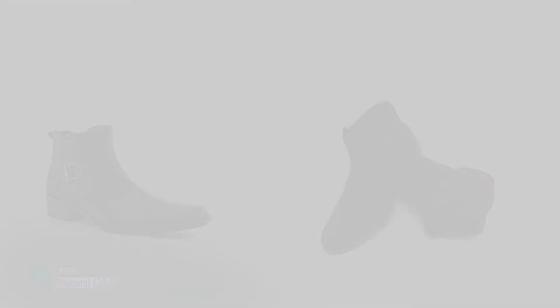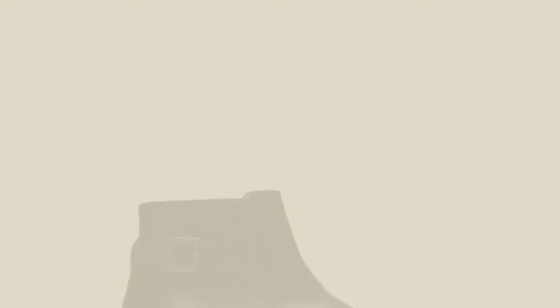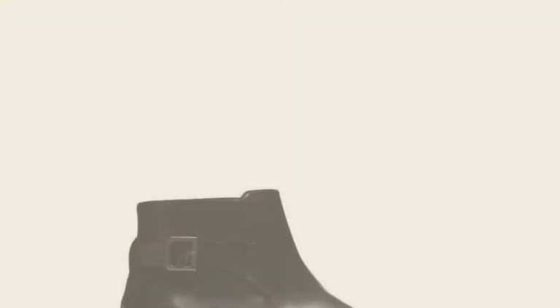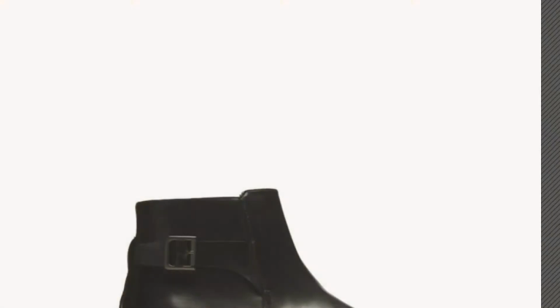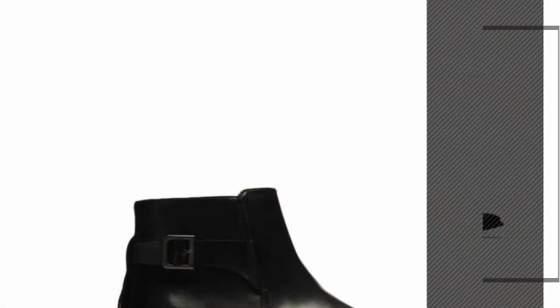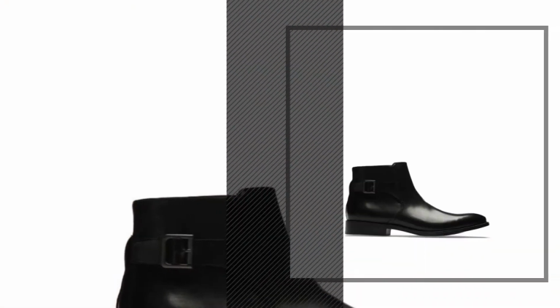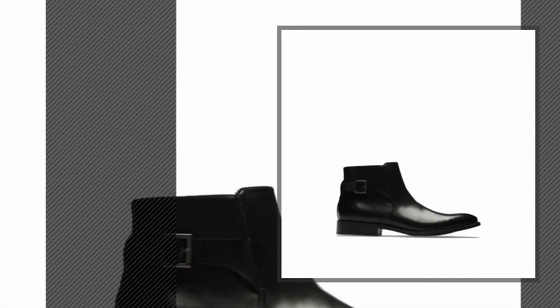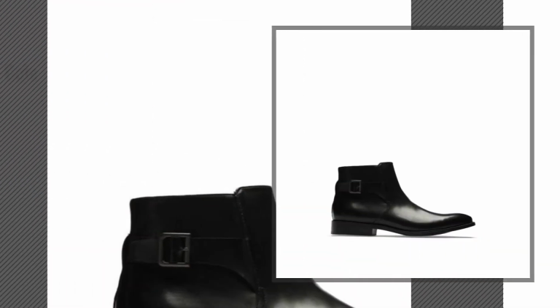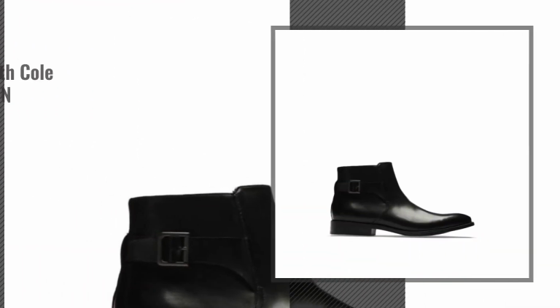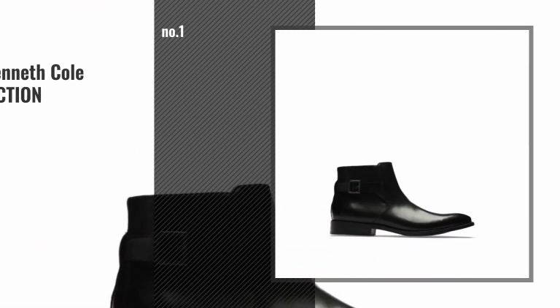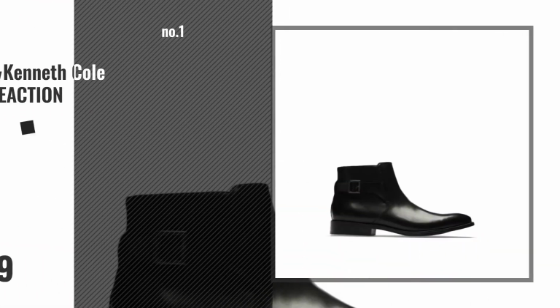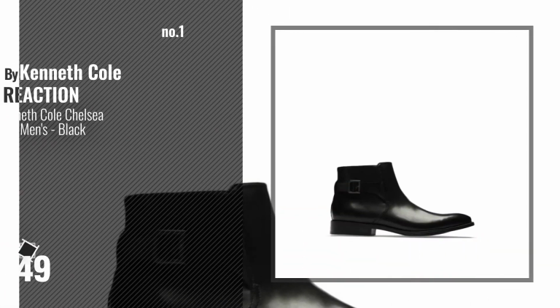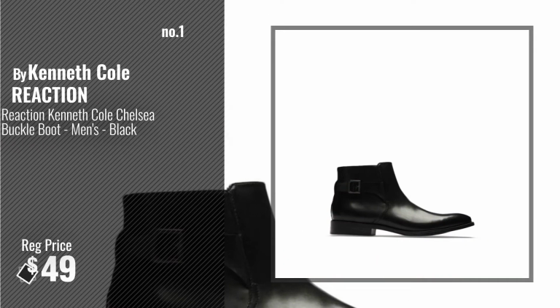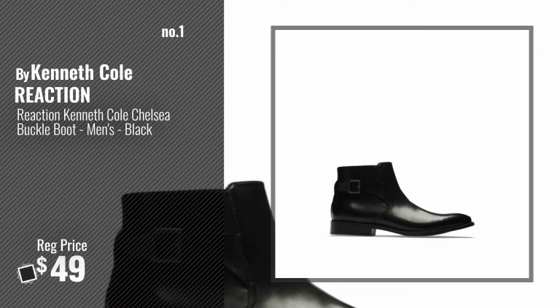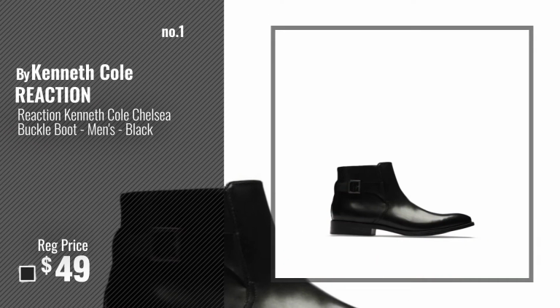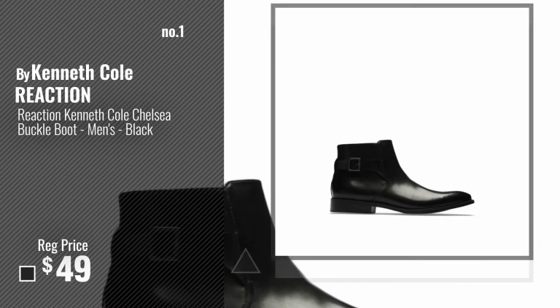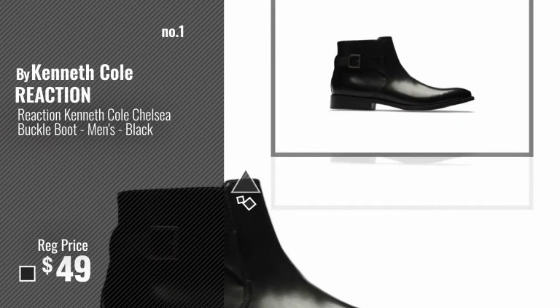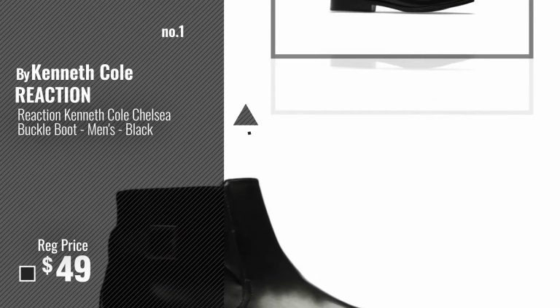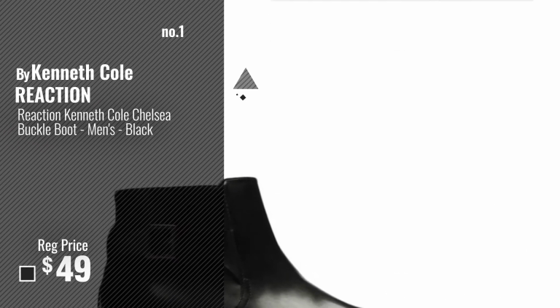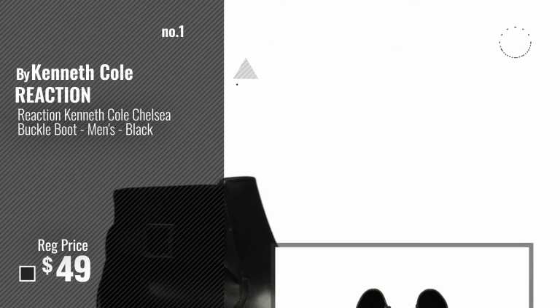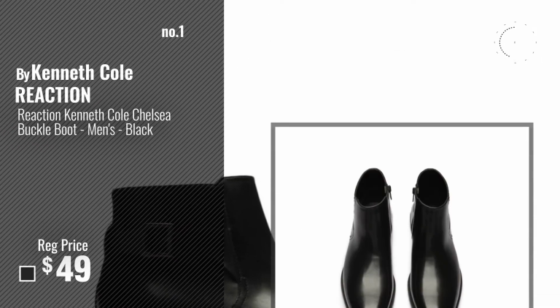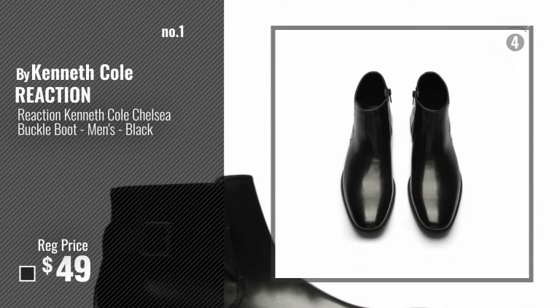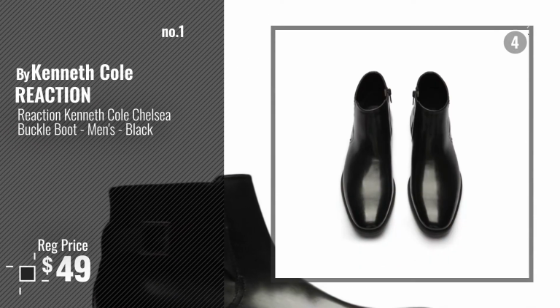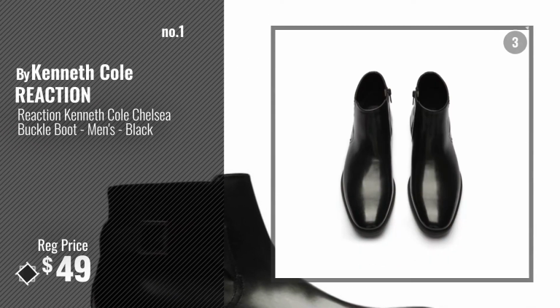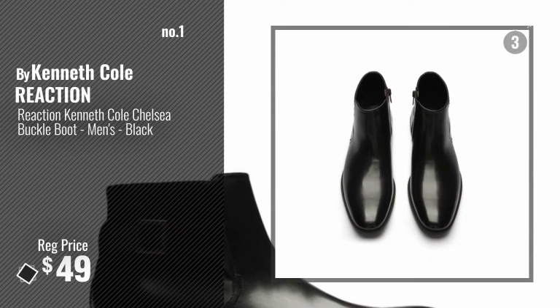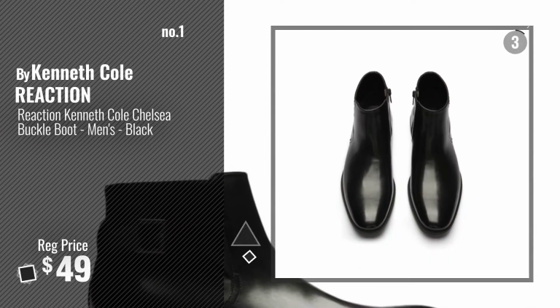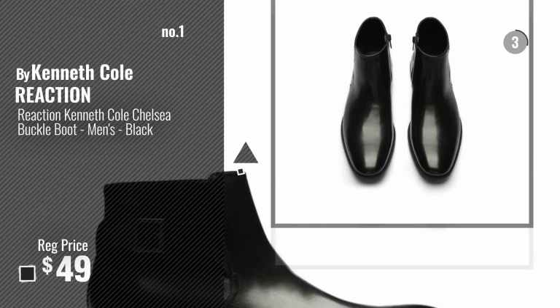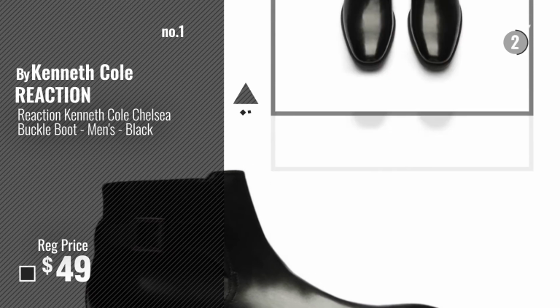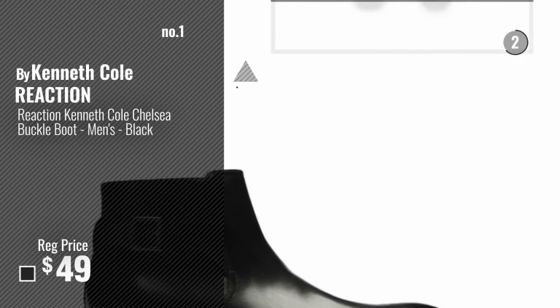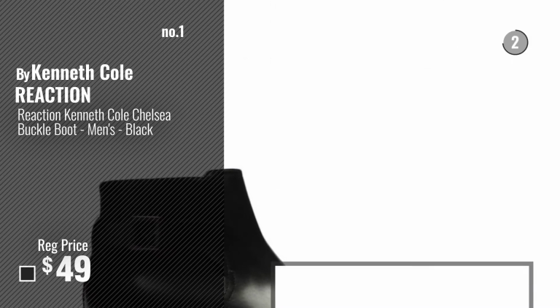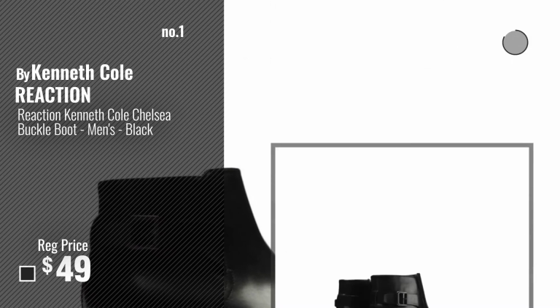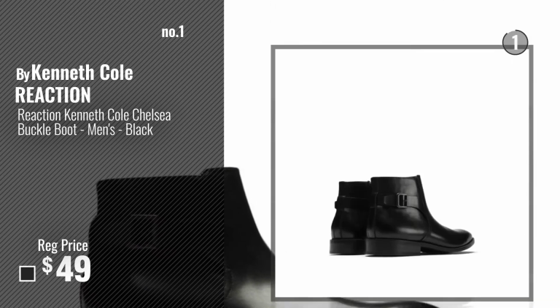Number 1, Most Popular, by Kenneth Cole Reaction. Watch this video, choose your favorite.